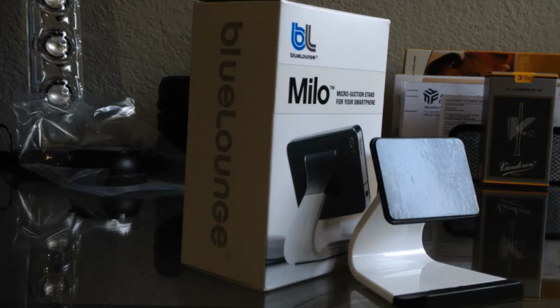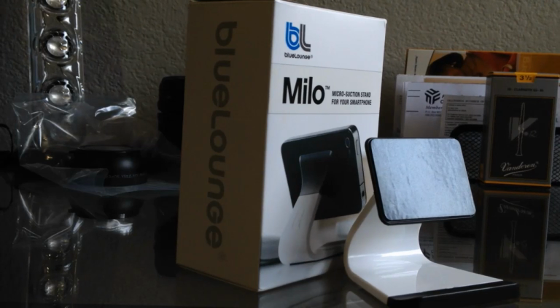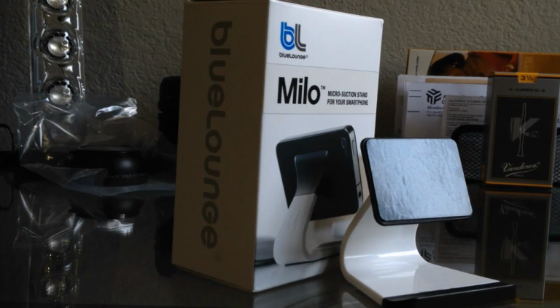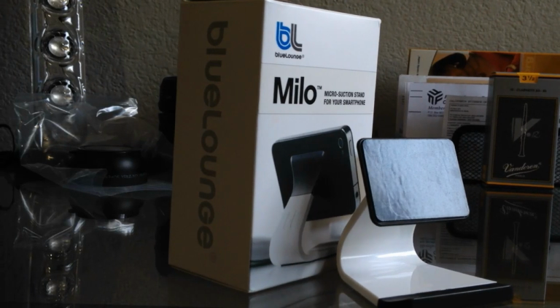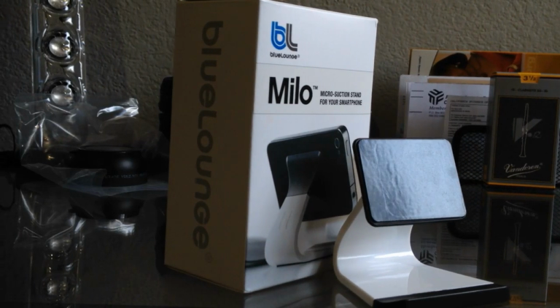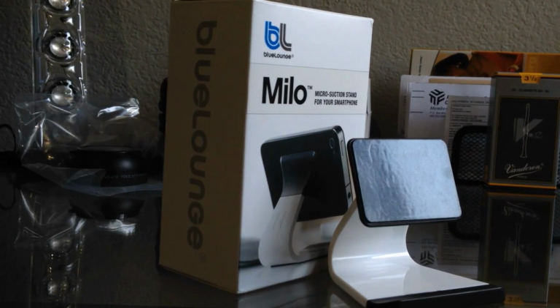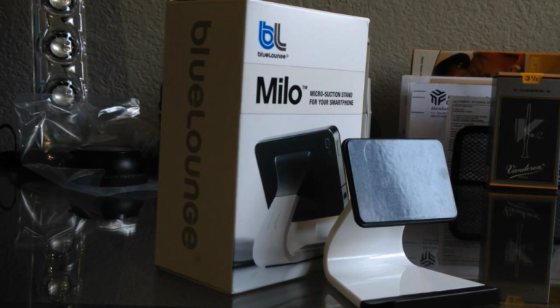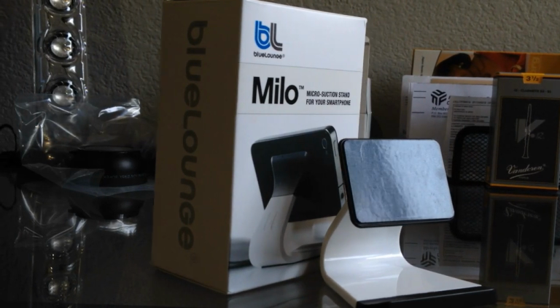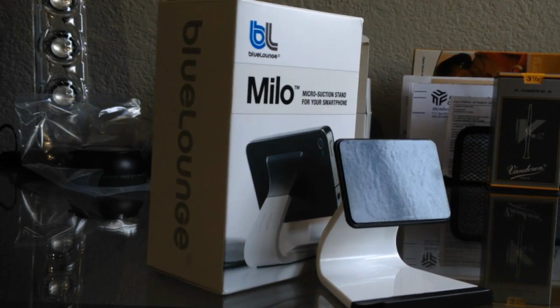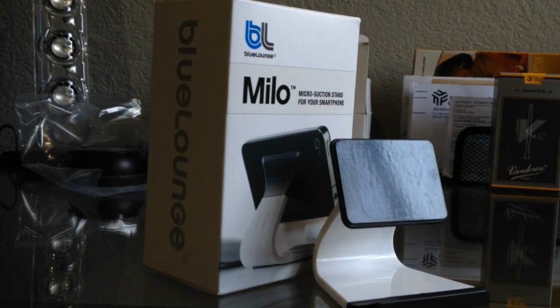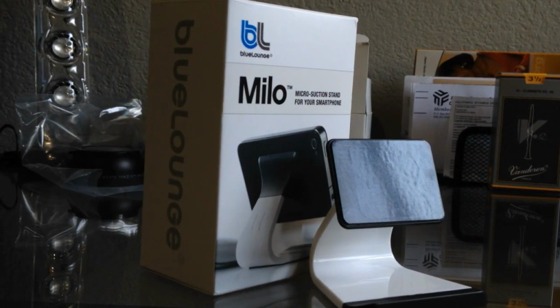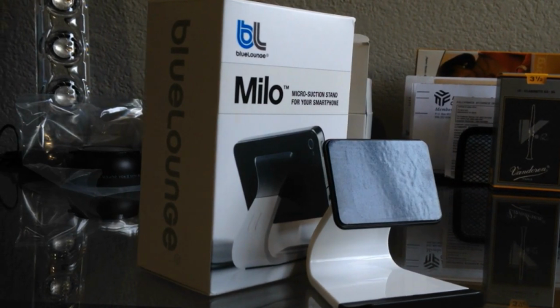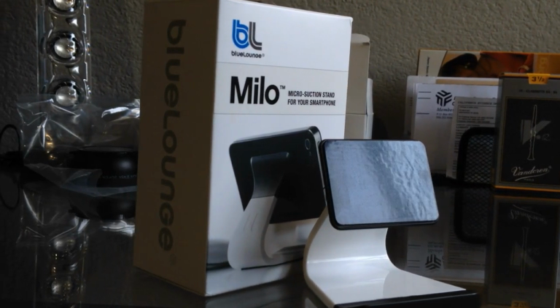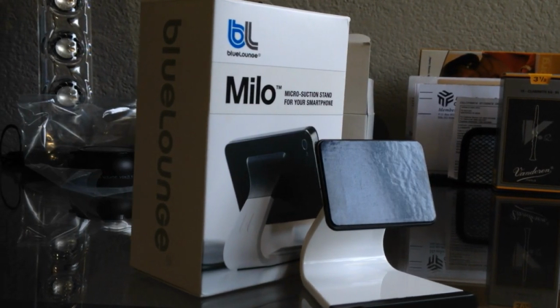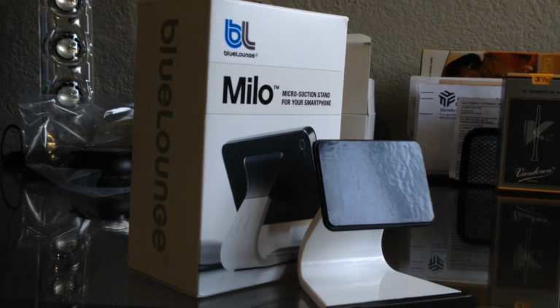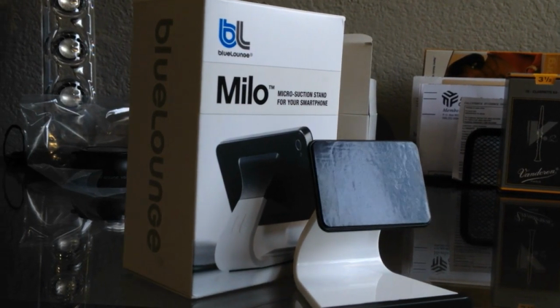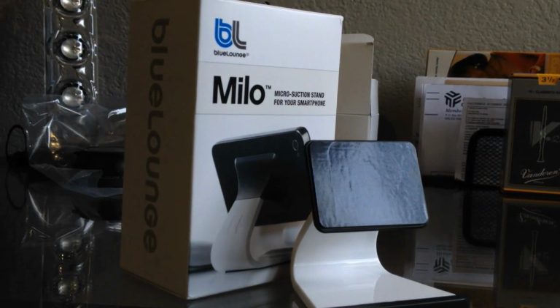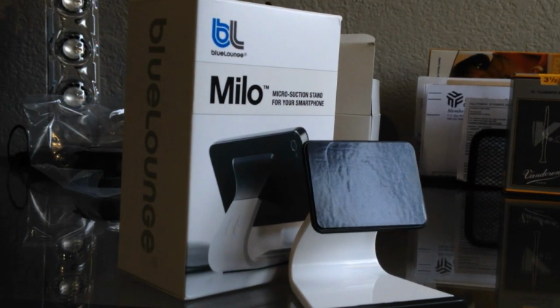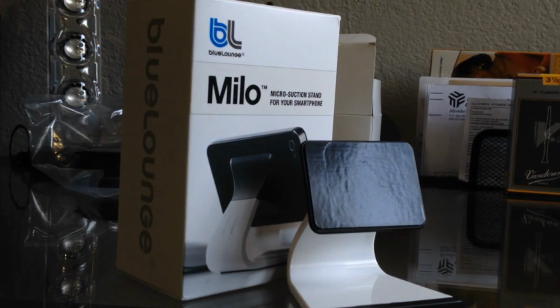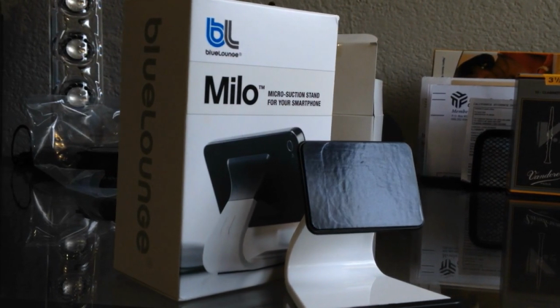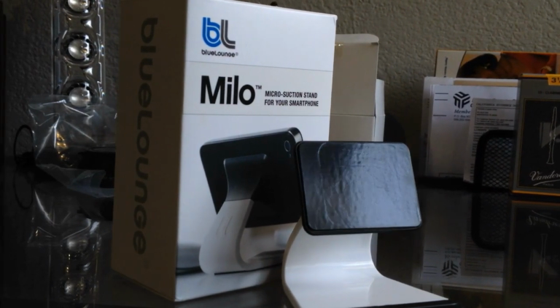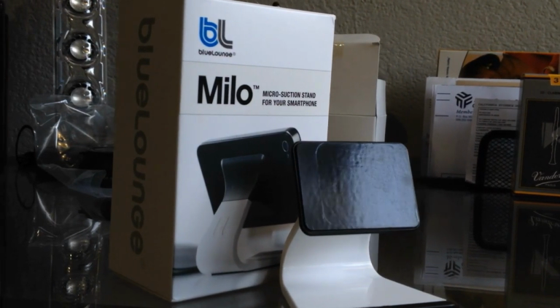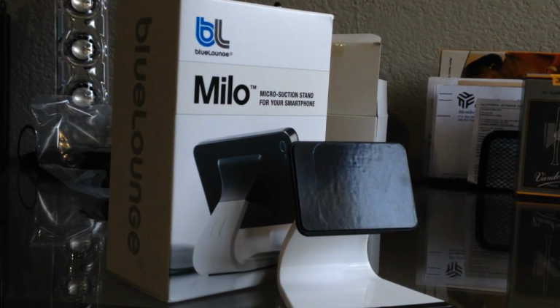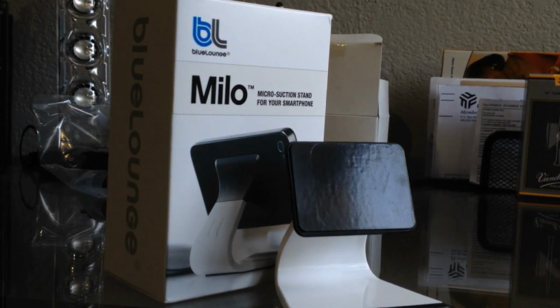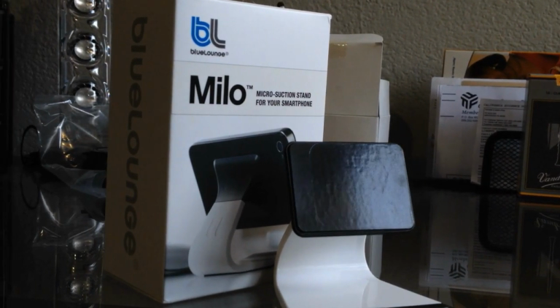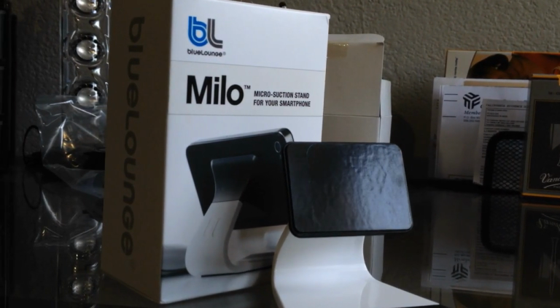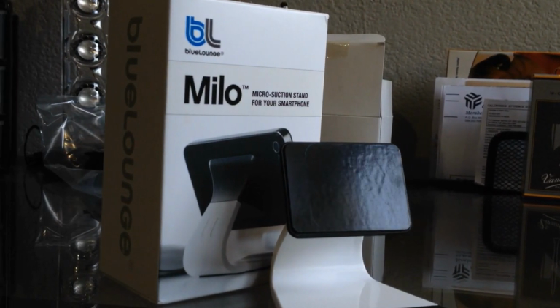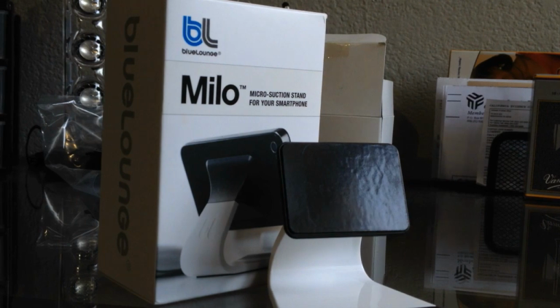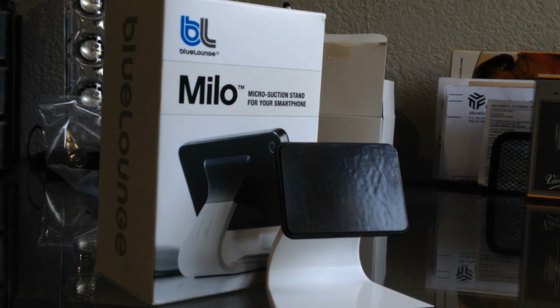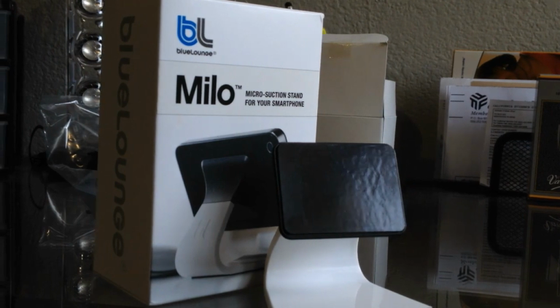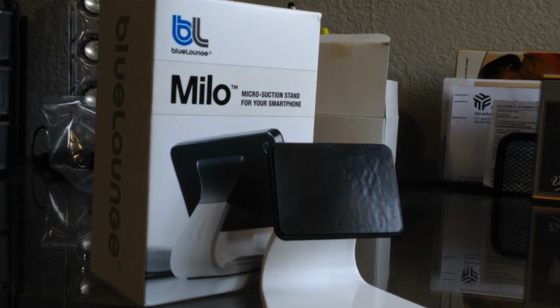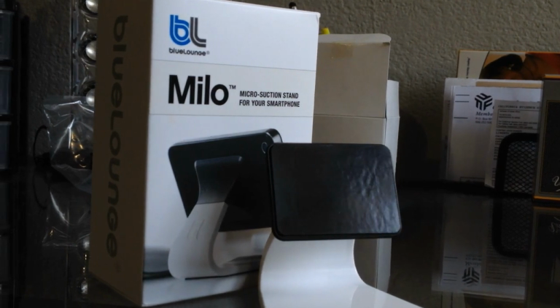If you've been looking for a stand that will securely hold your device to your desk, then this Blue Lounge Milo is probably for you.